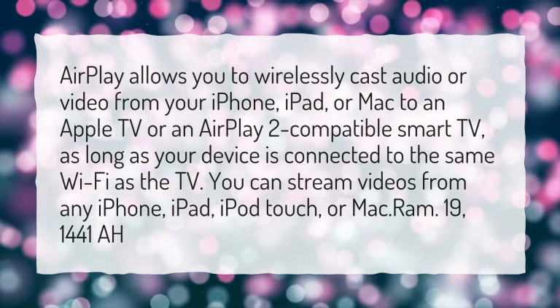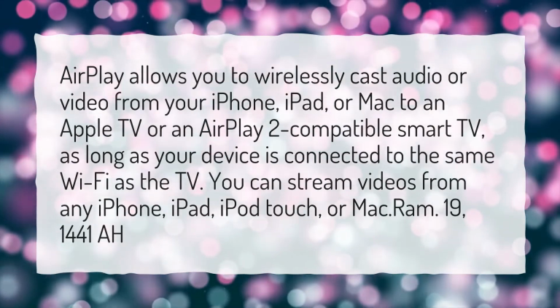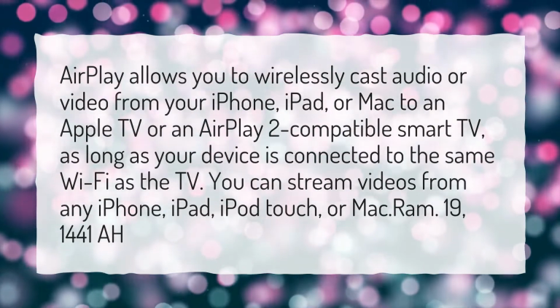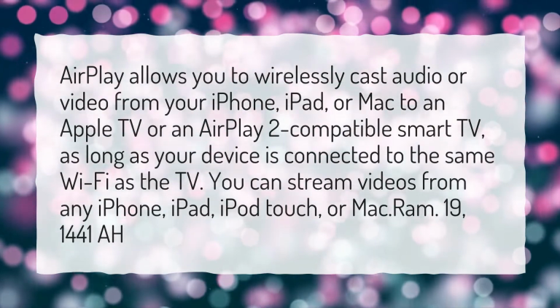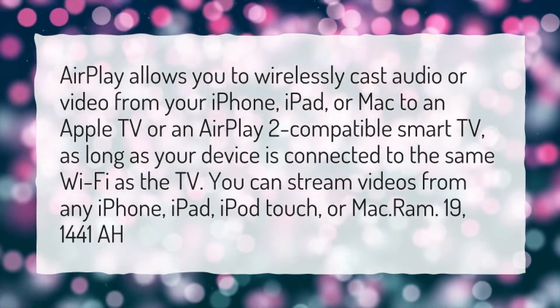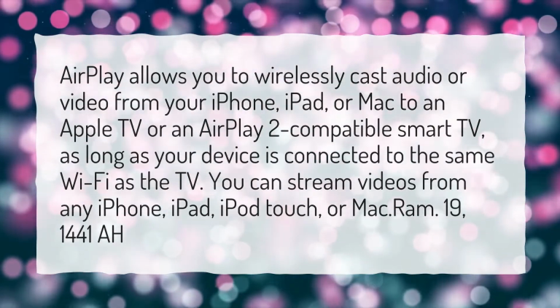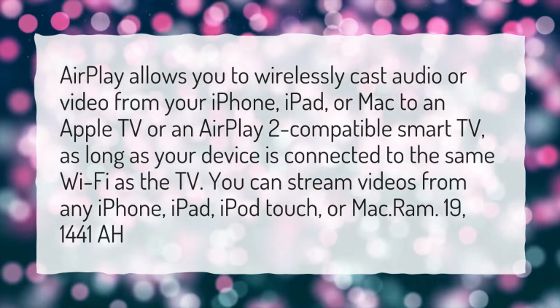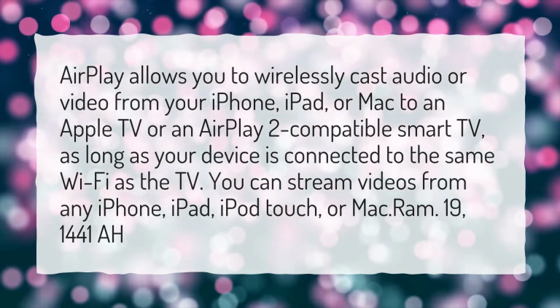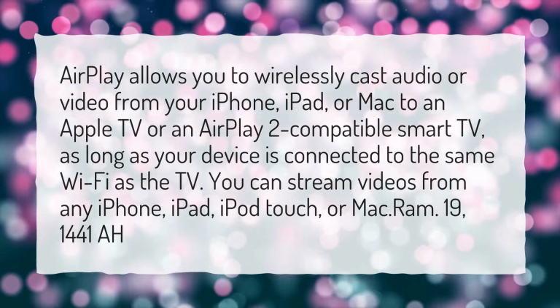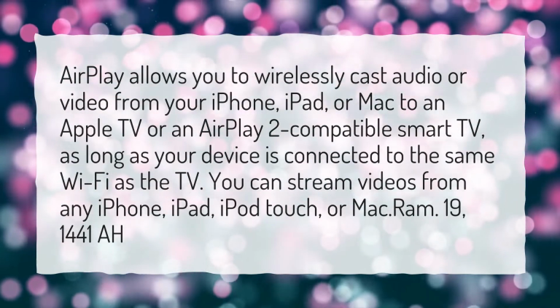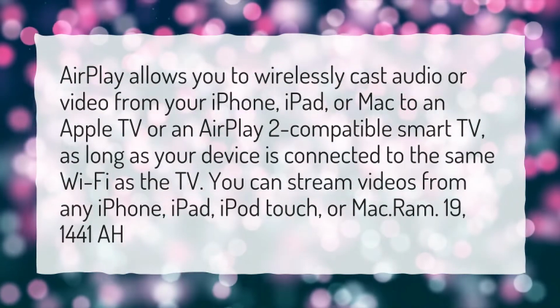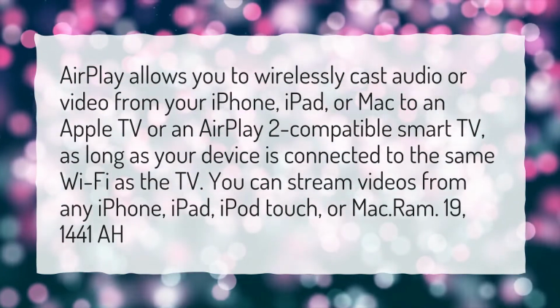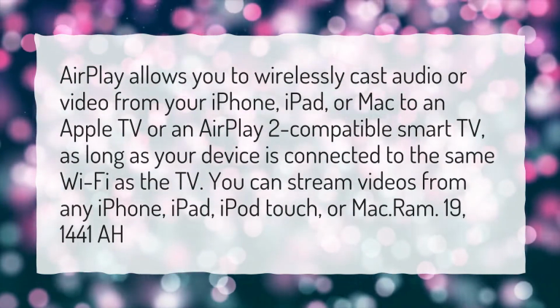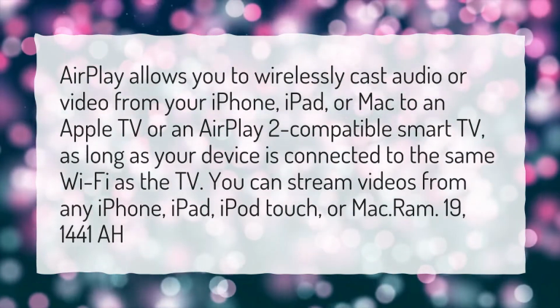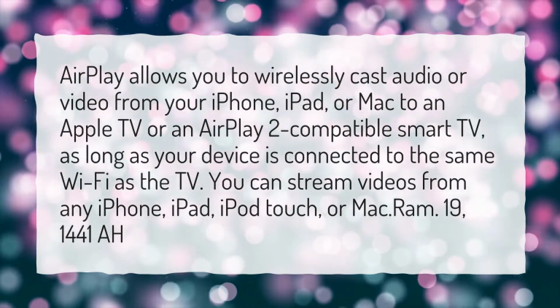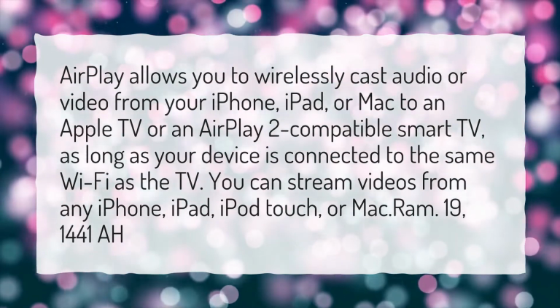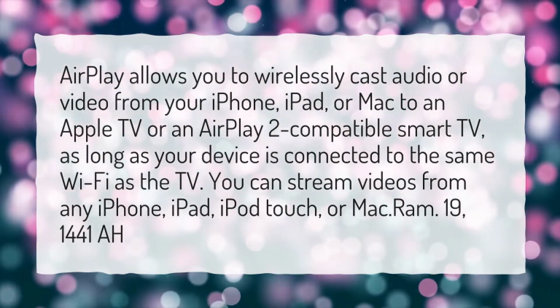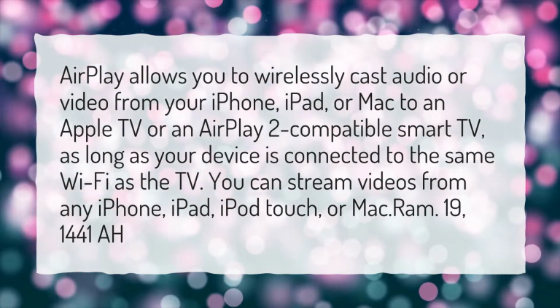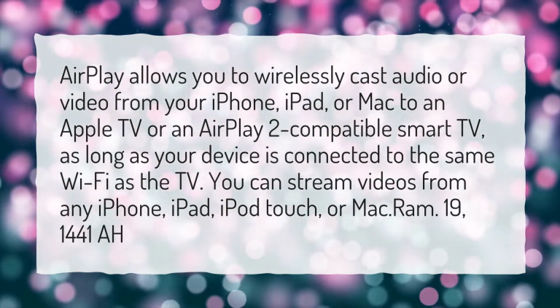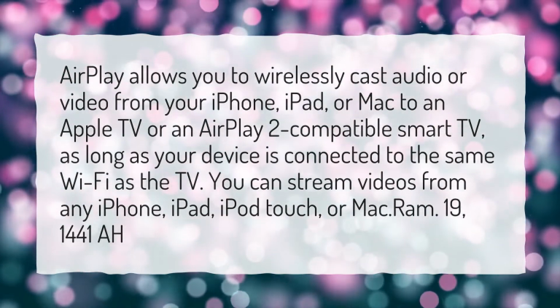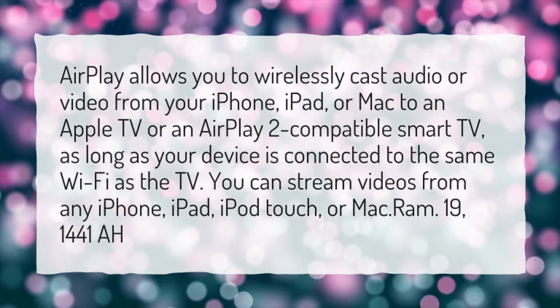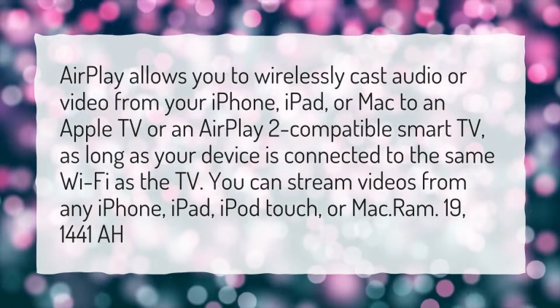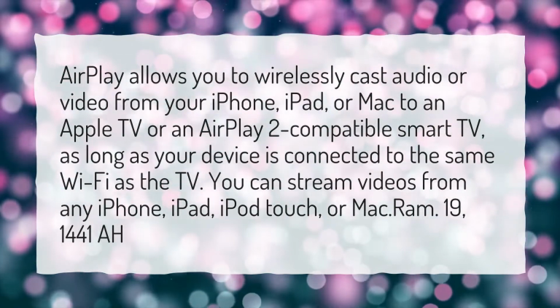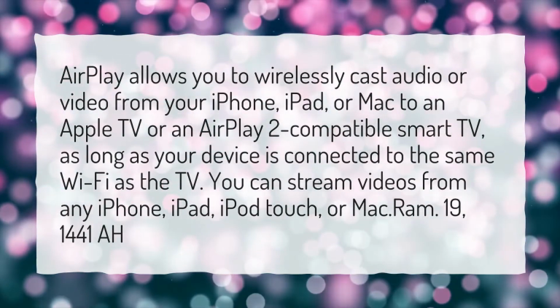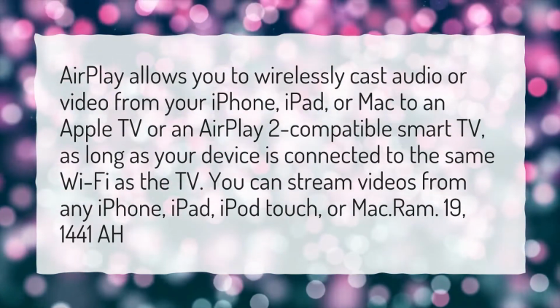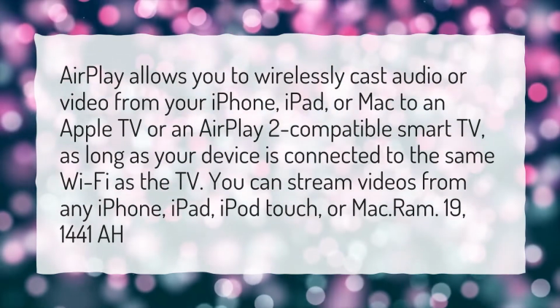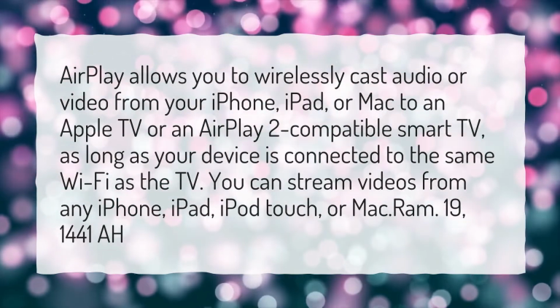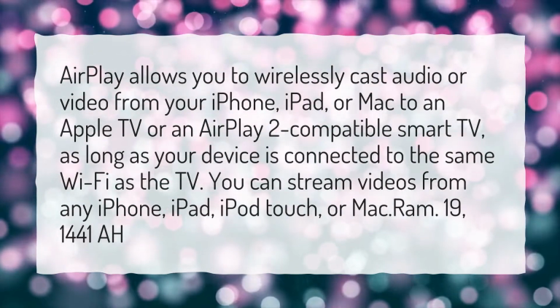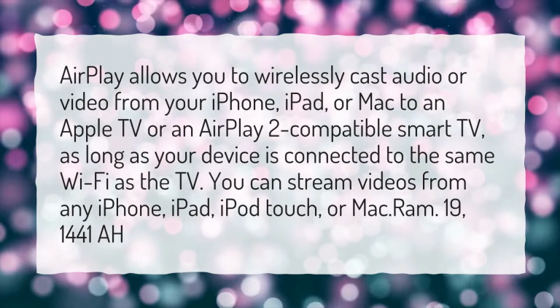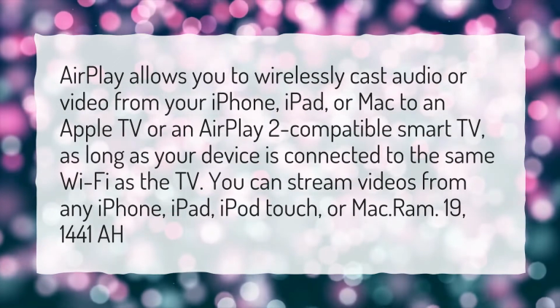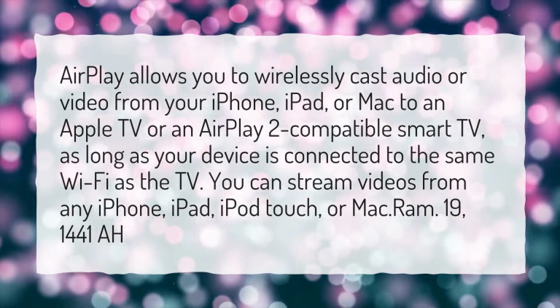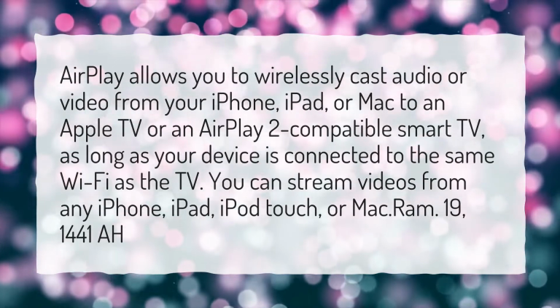You can stream videos from any iPhone, iPad, iPod Touch, or Mac.